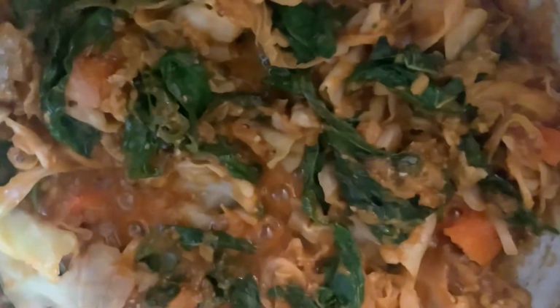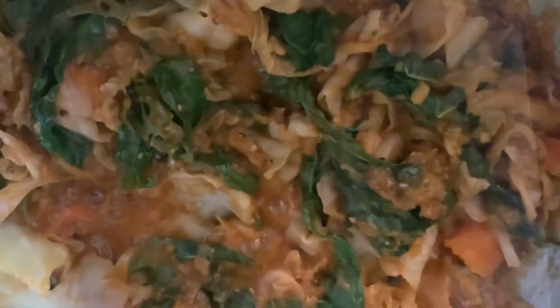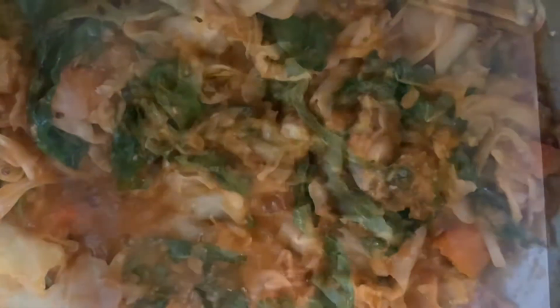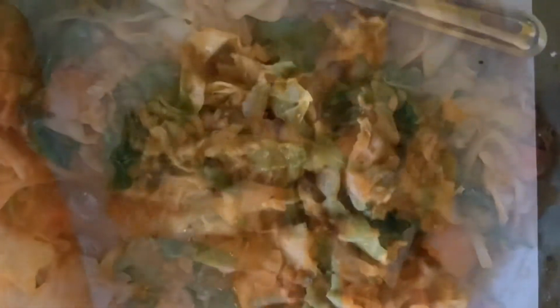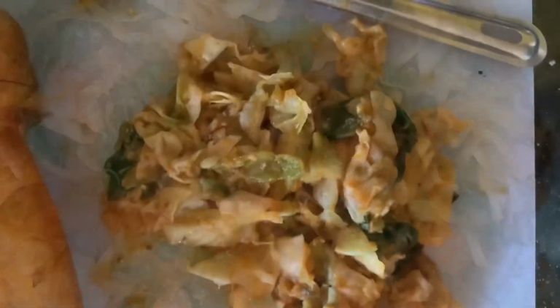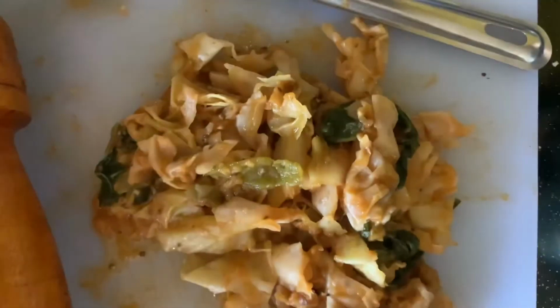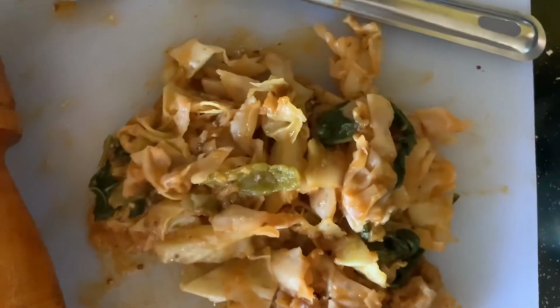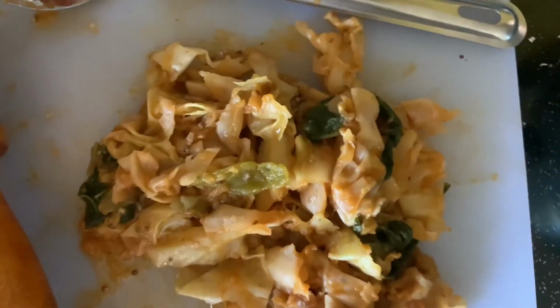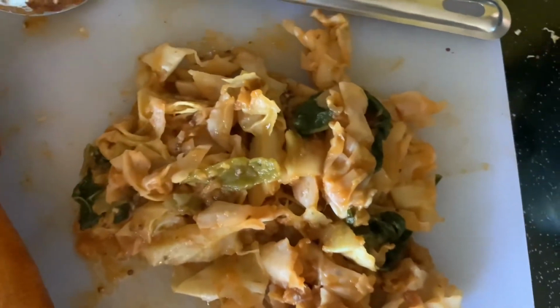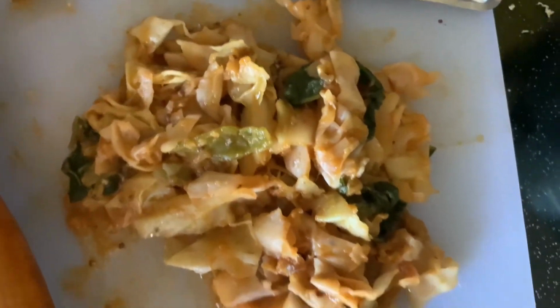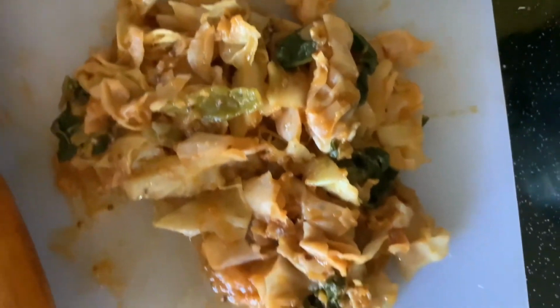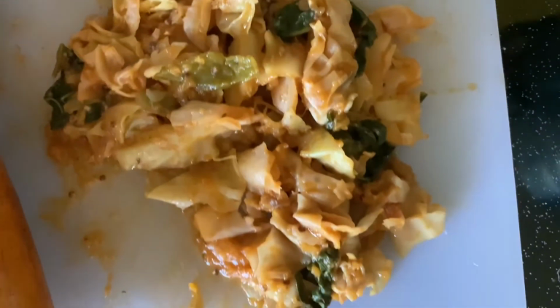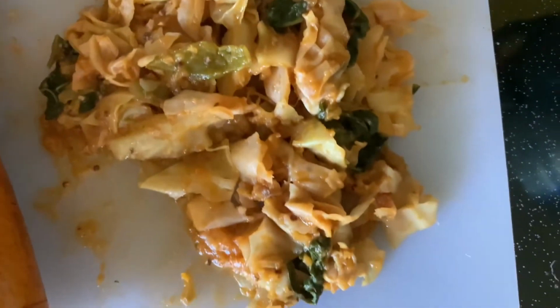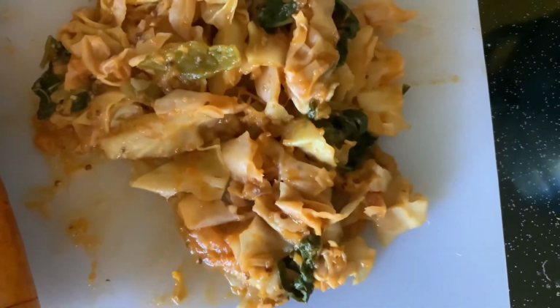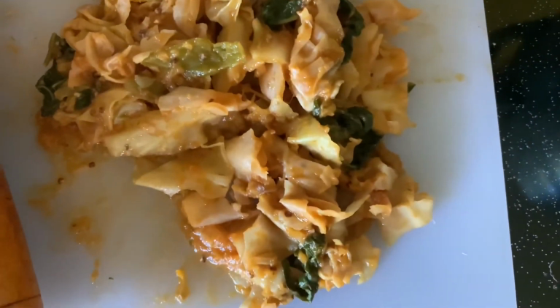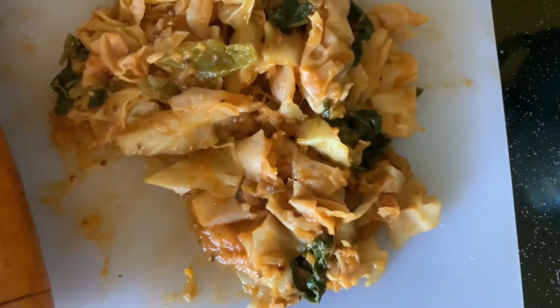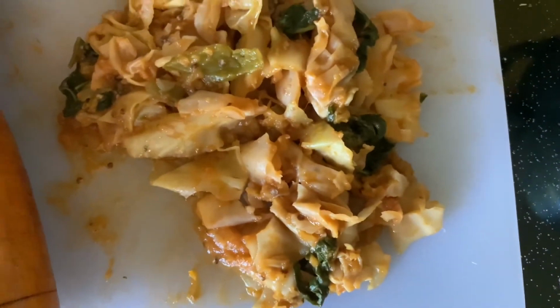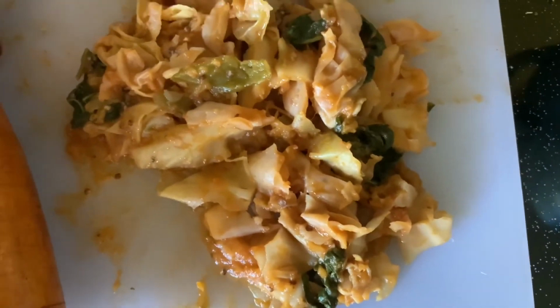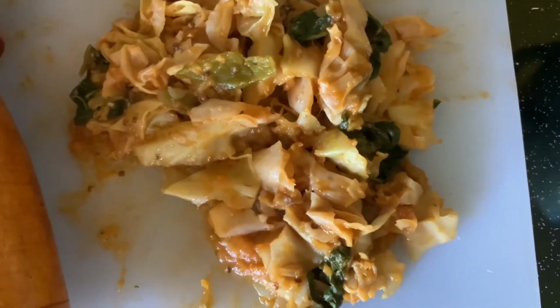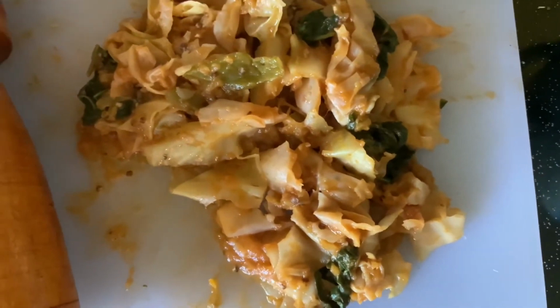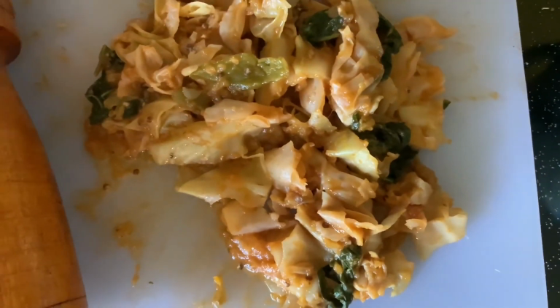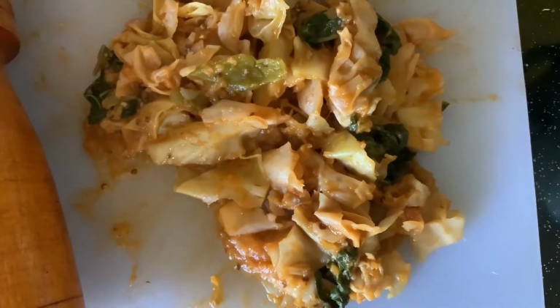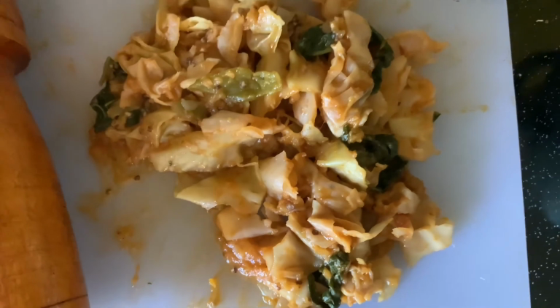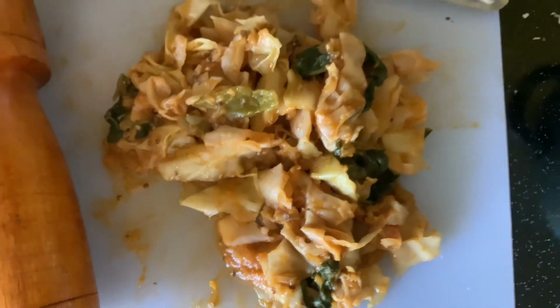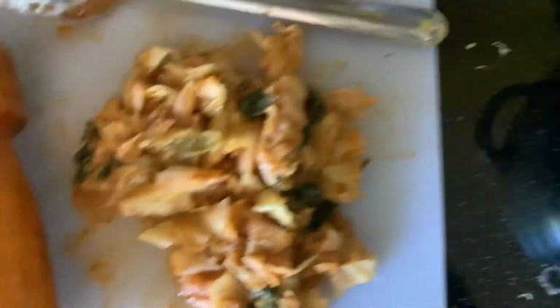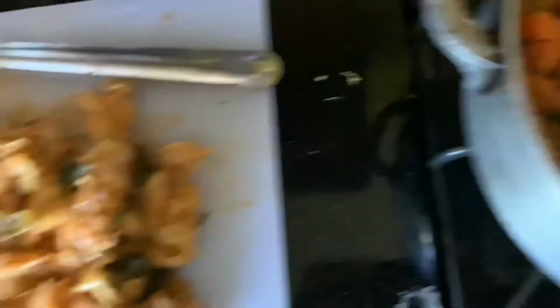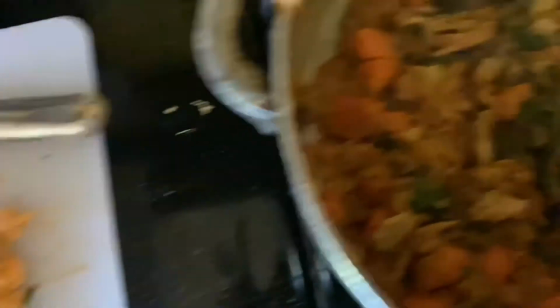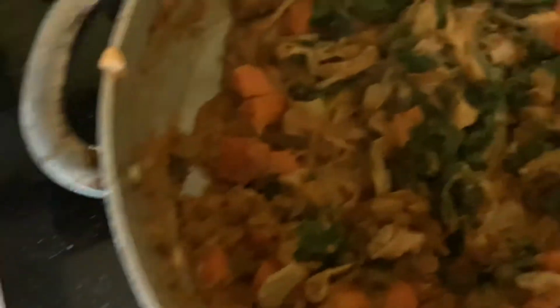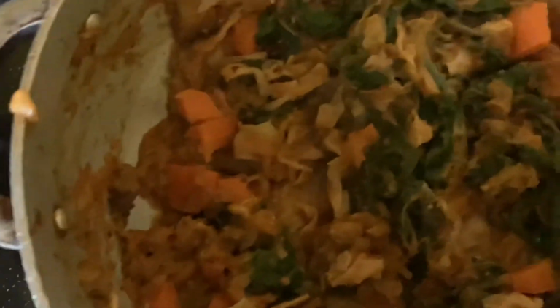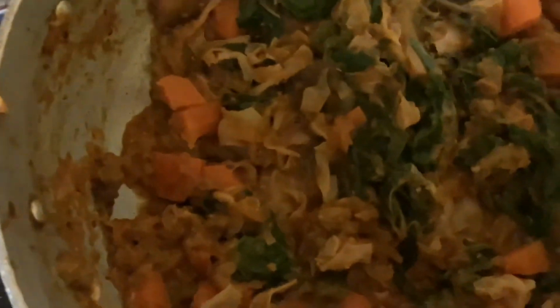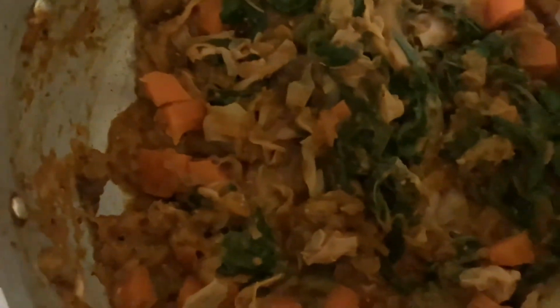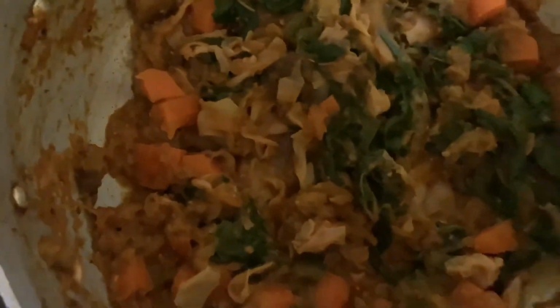Remember I told you my cabbage was too big? I had to take it out and cut them into little pieces.